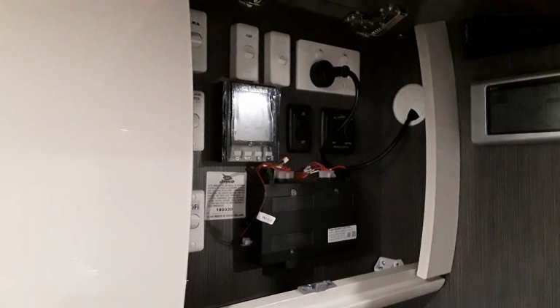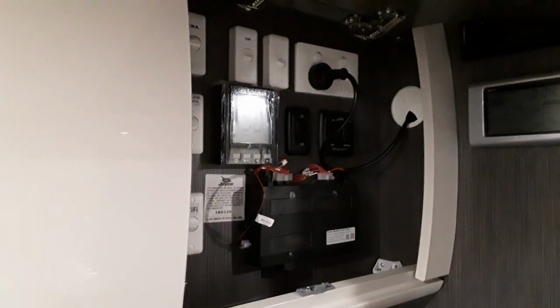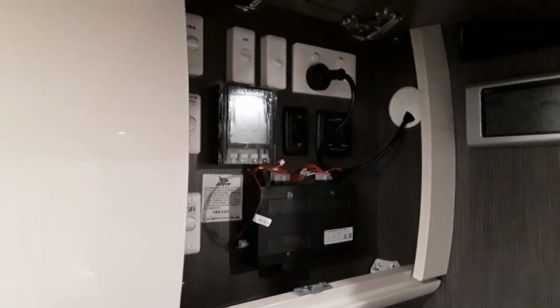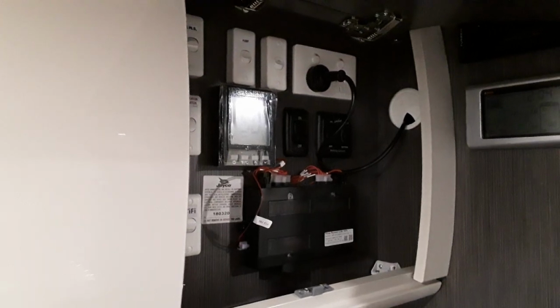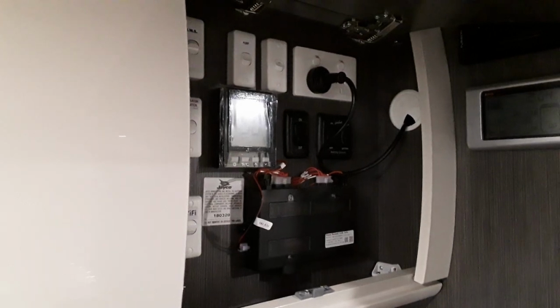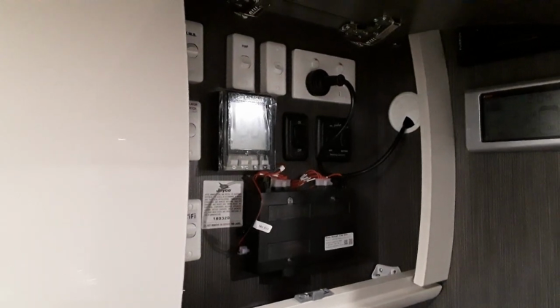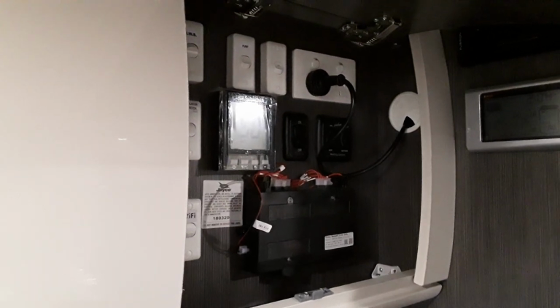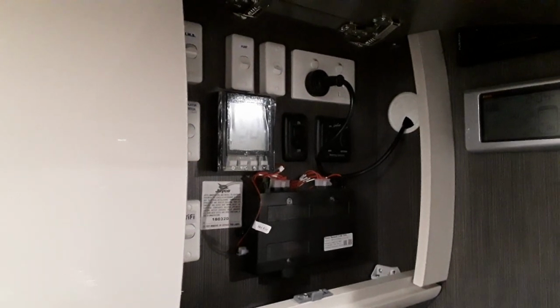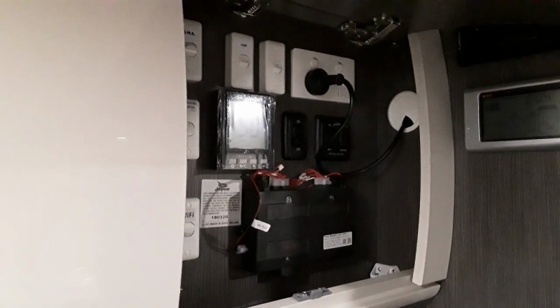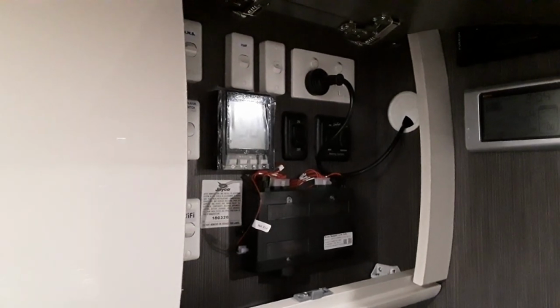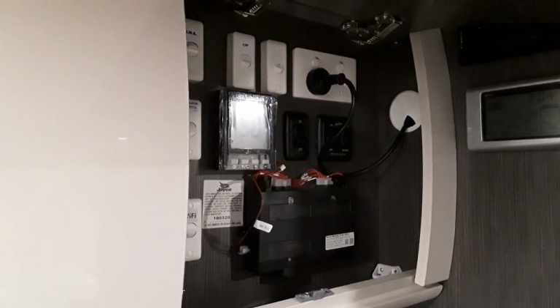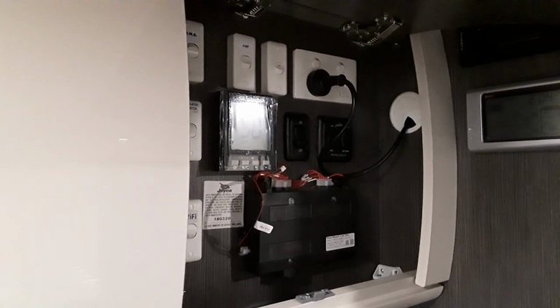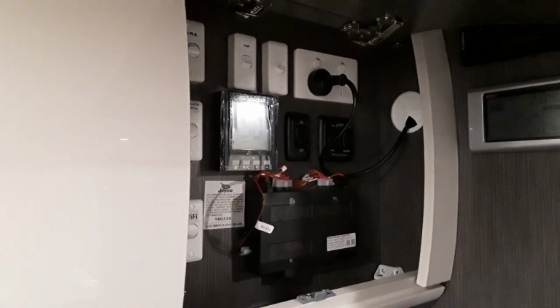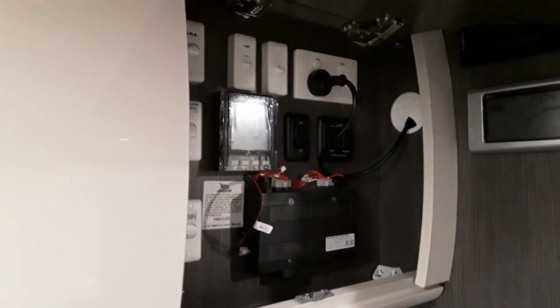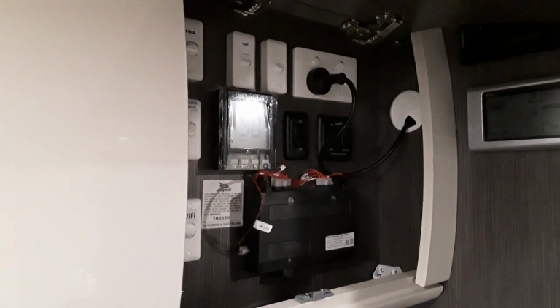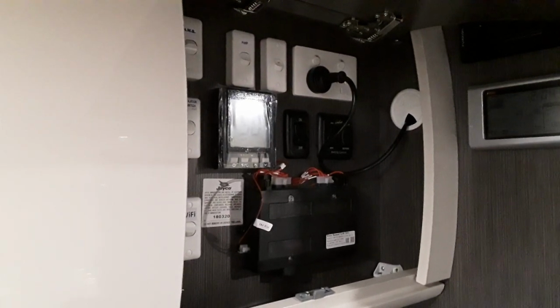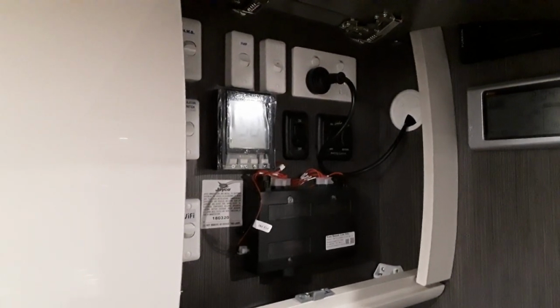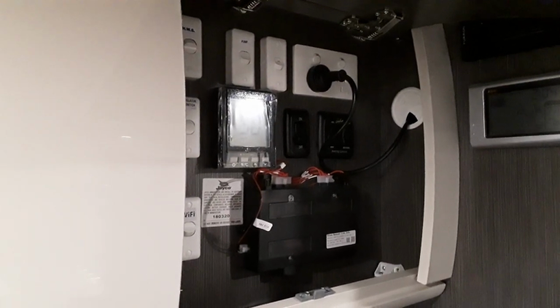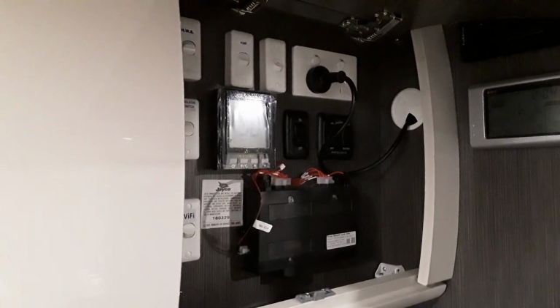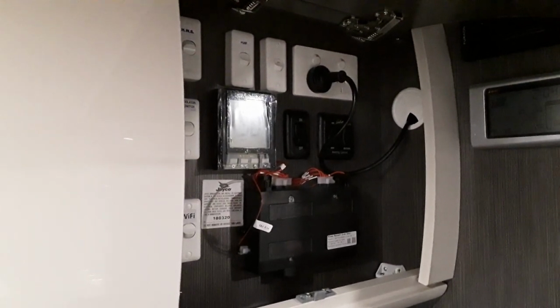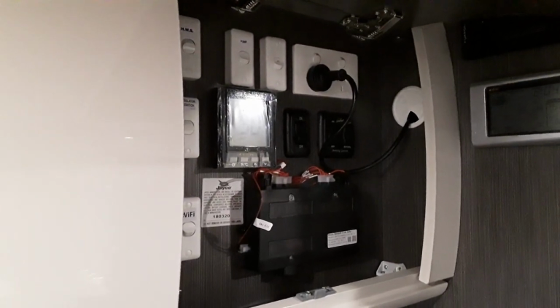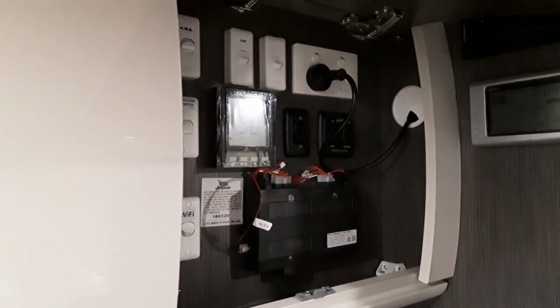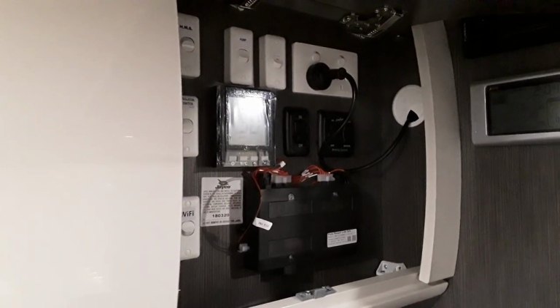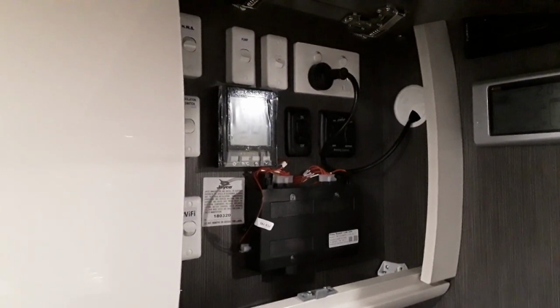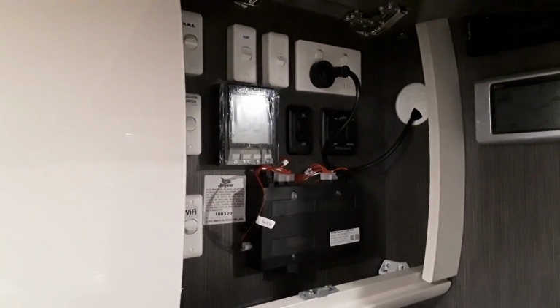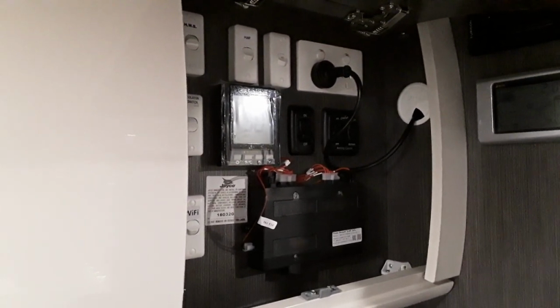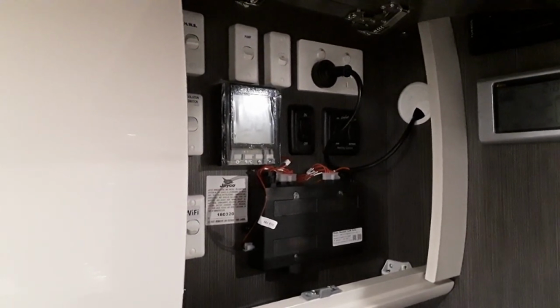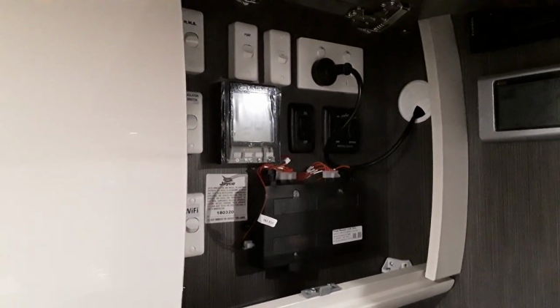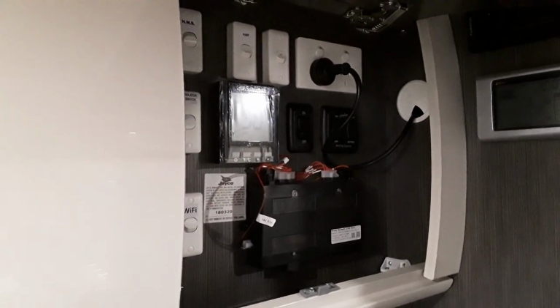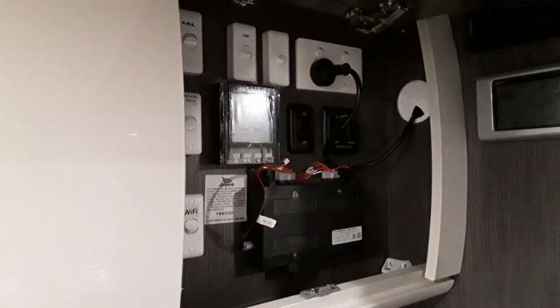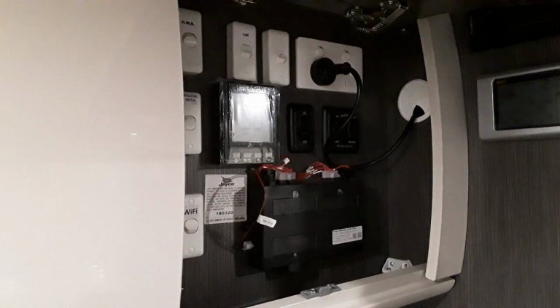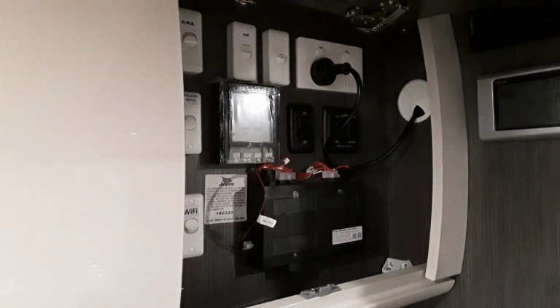G'day guys, this is Ryan from JK Ballarat. Today I'm going to show you how to use your air conditioning unit.